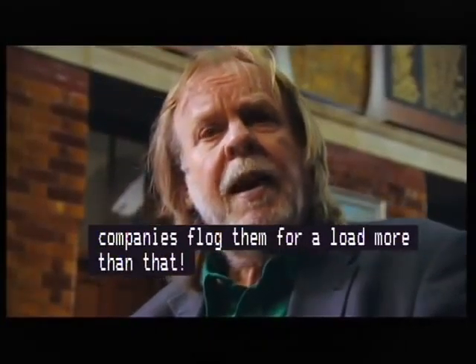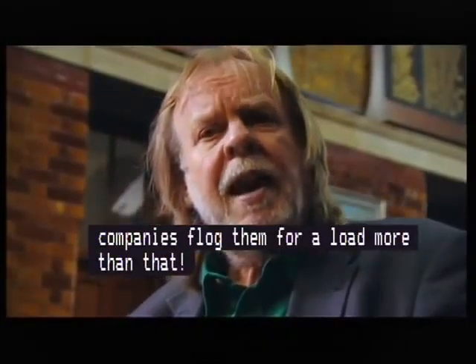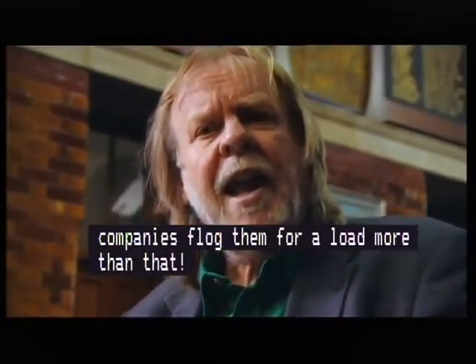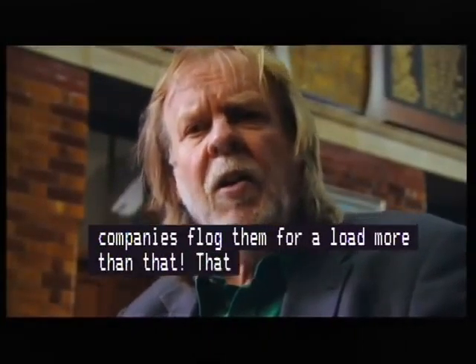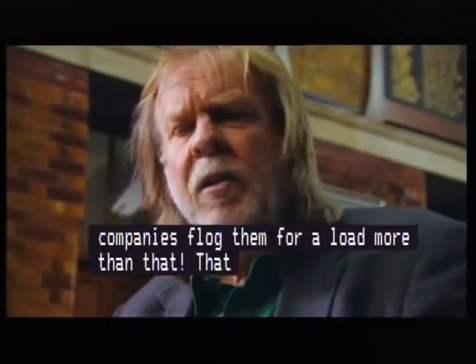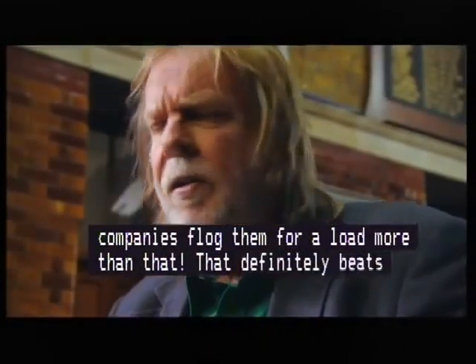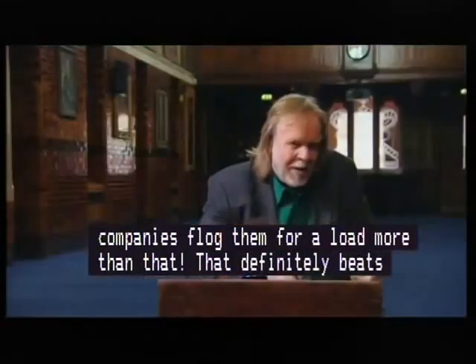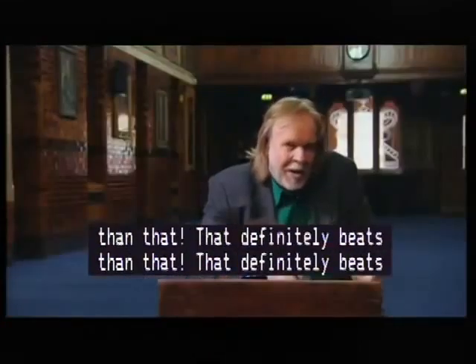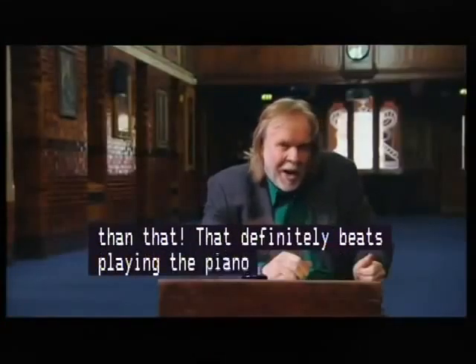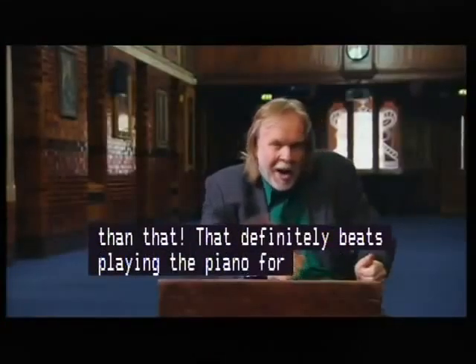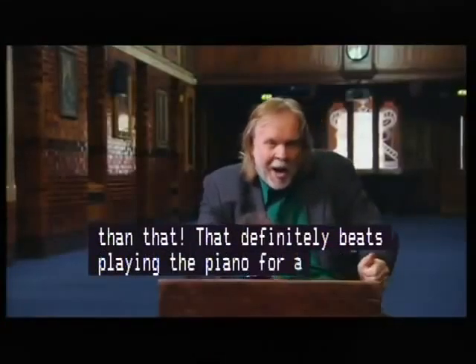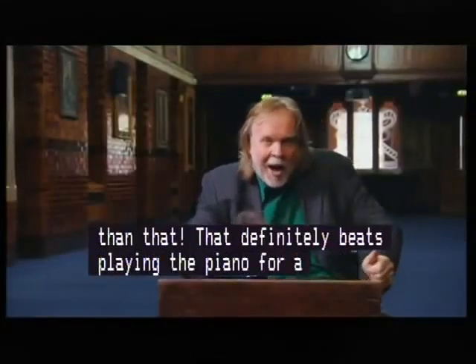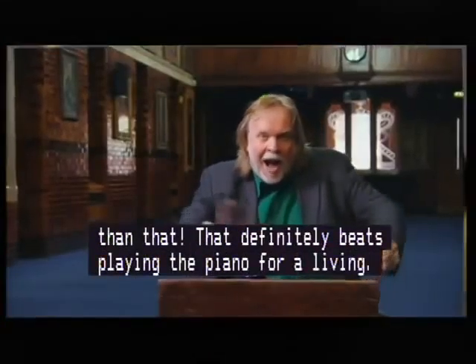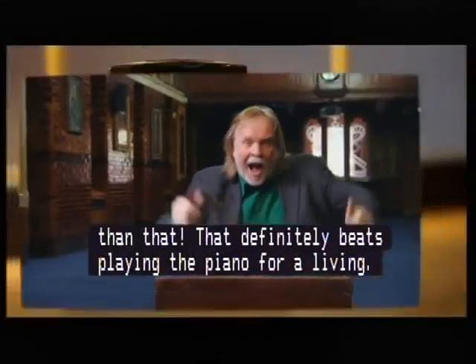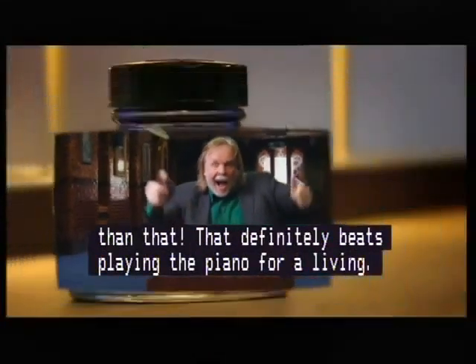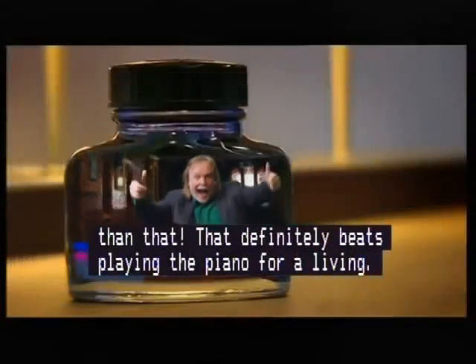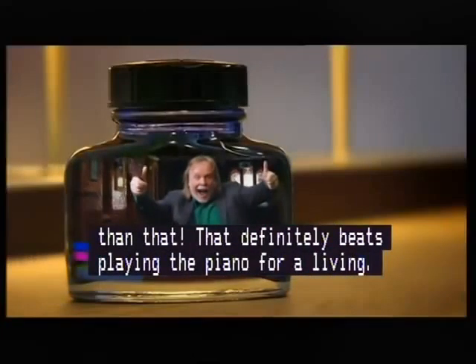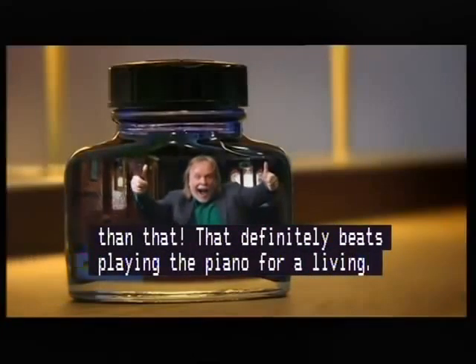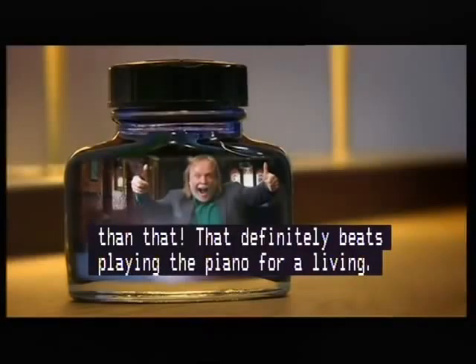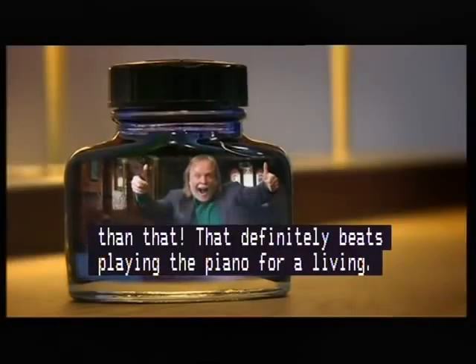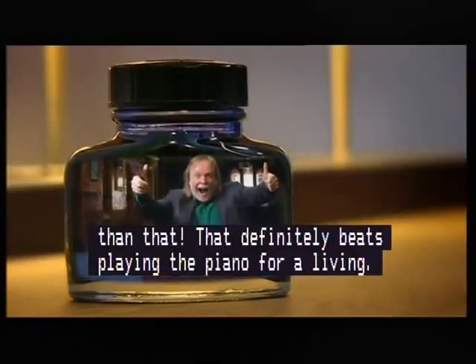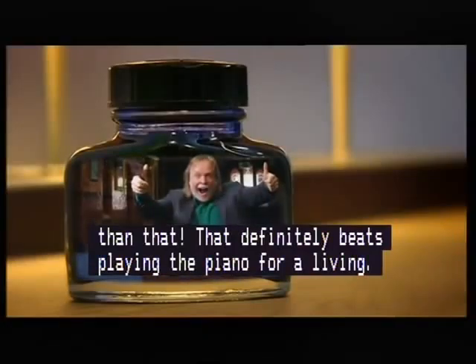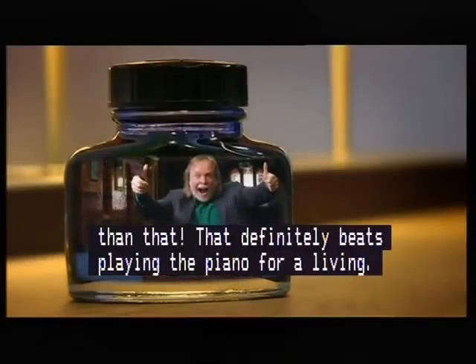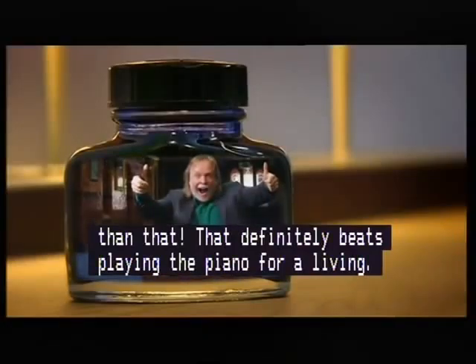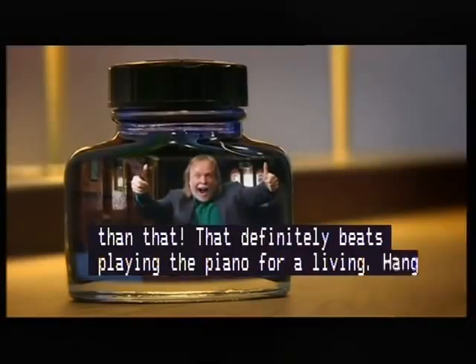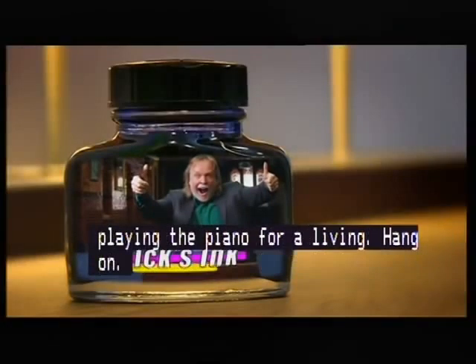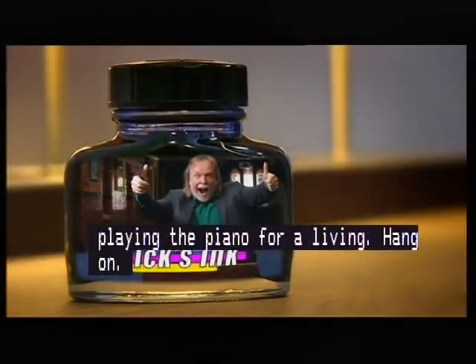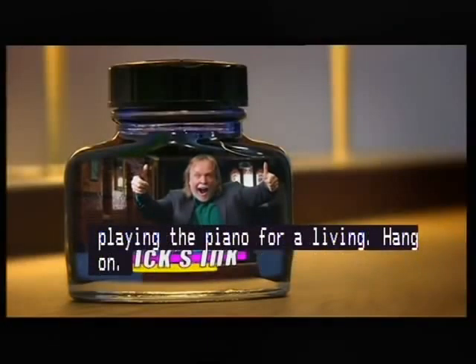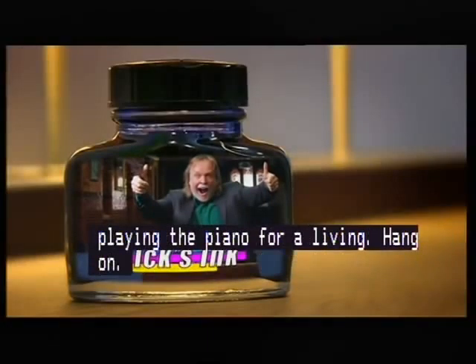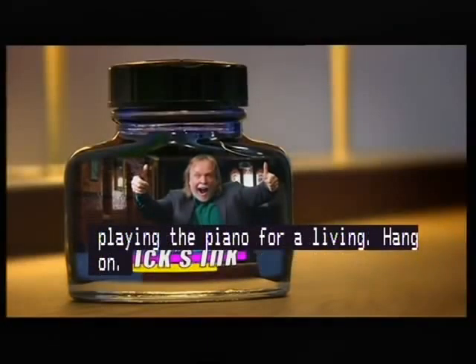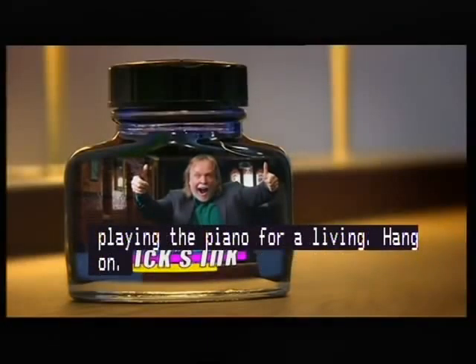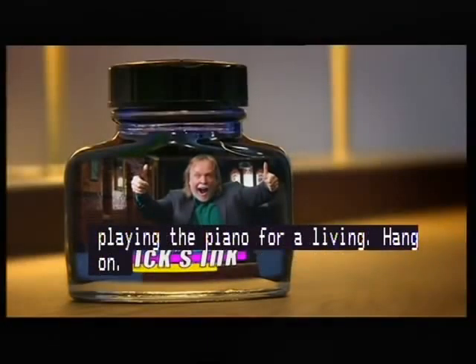That definitely beats playing the piano for a living. It's about time I changed my line of business.